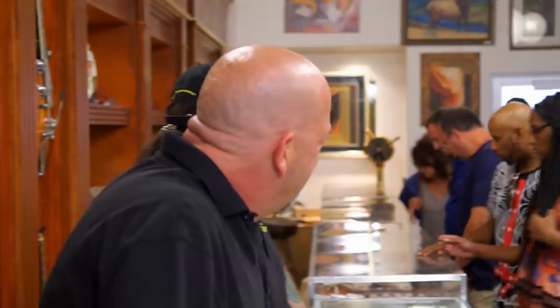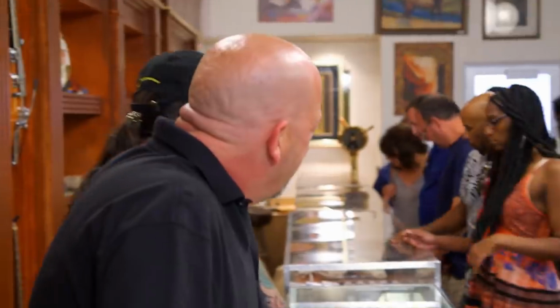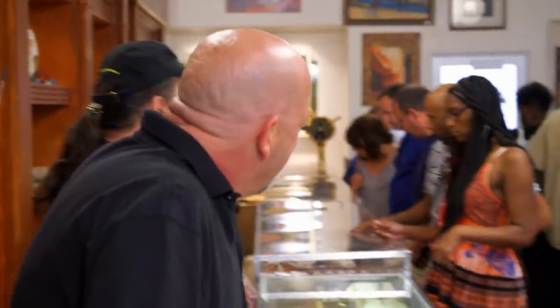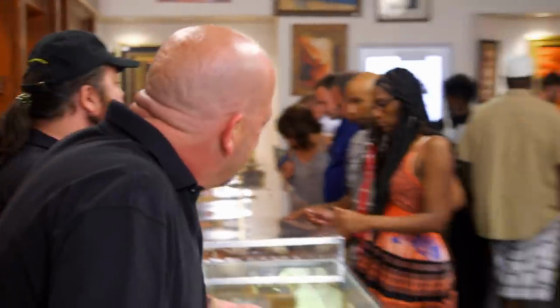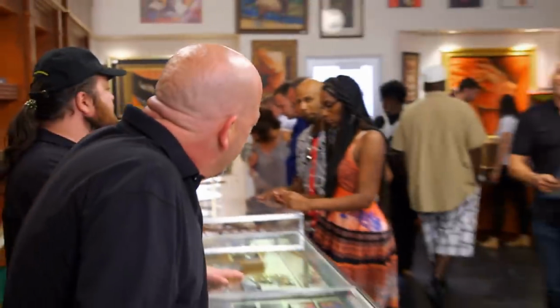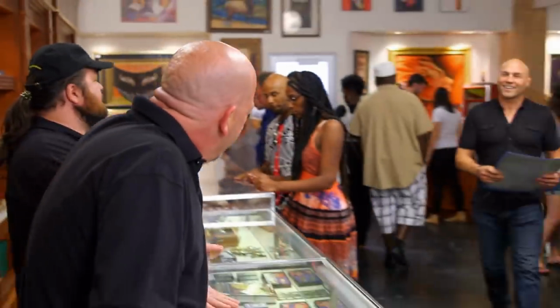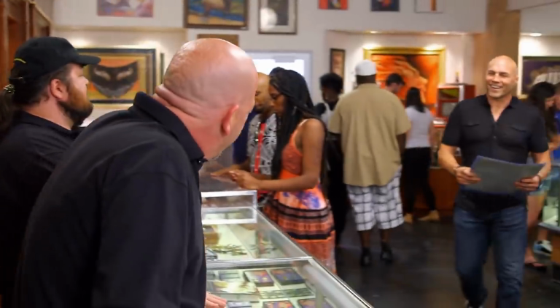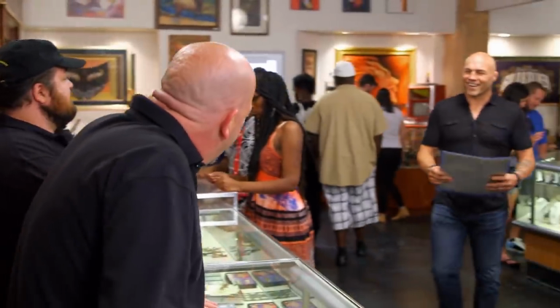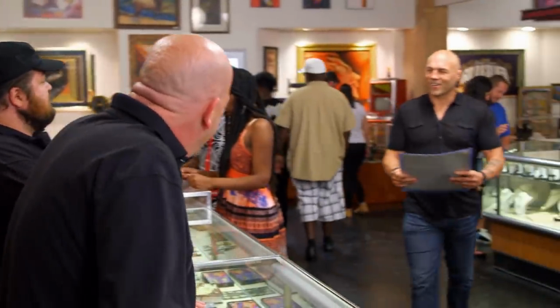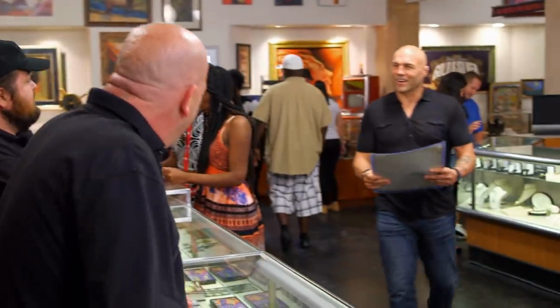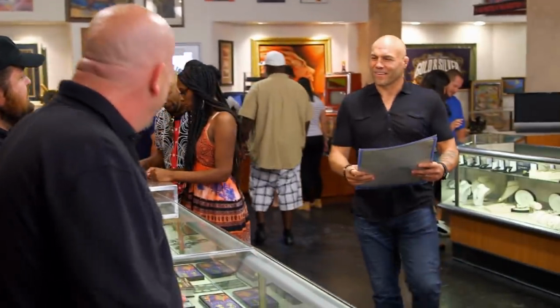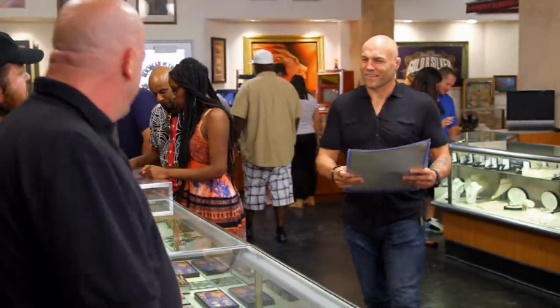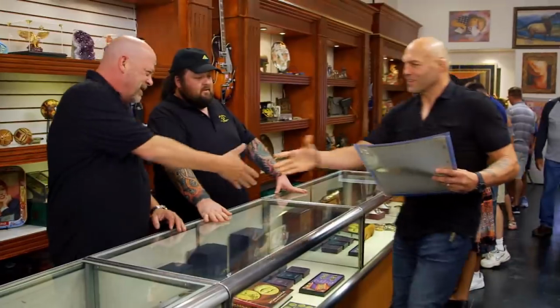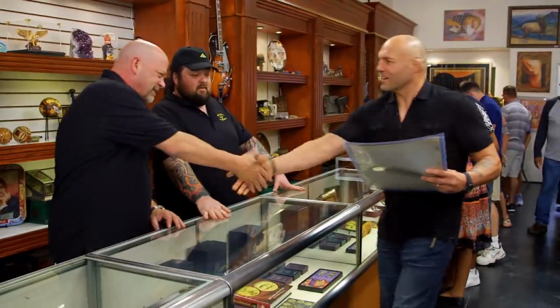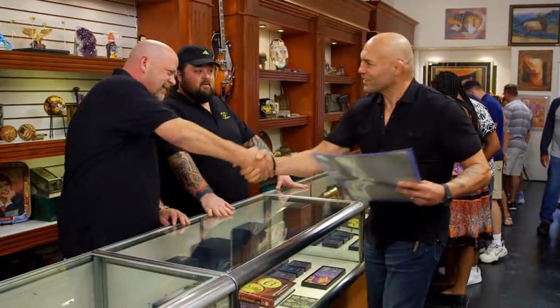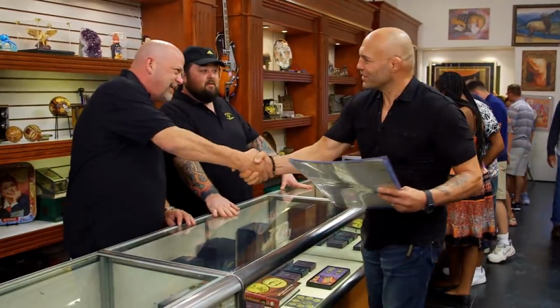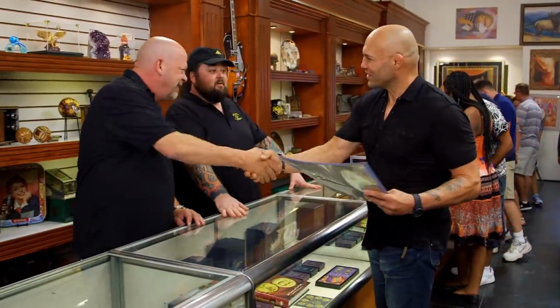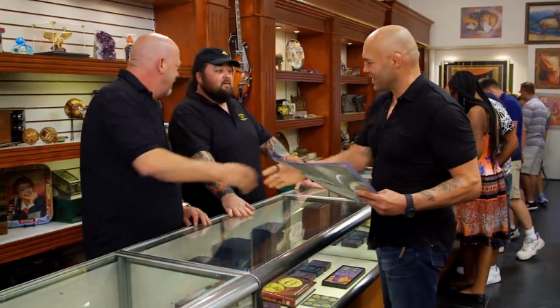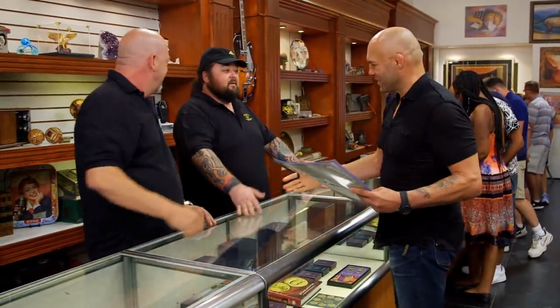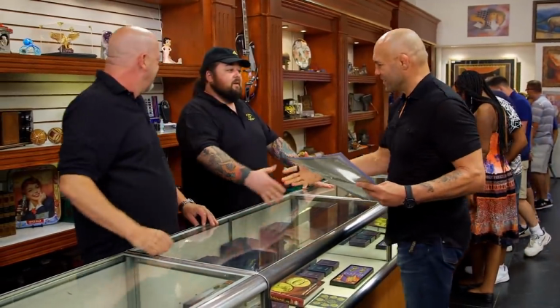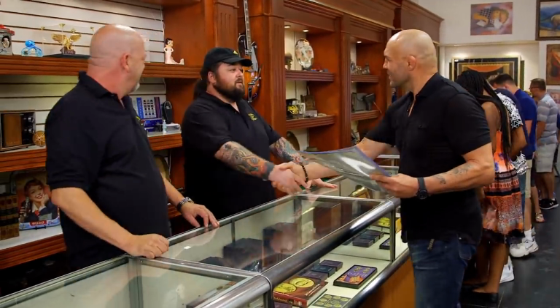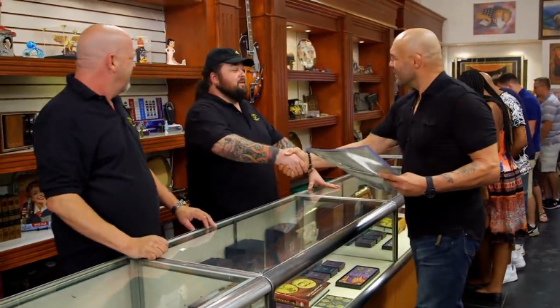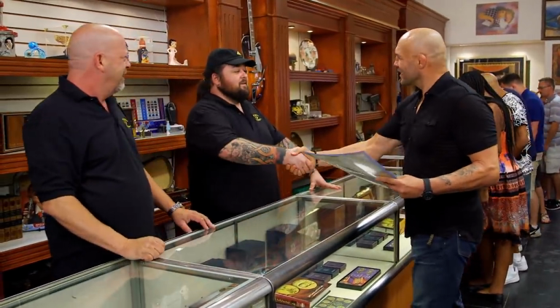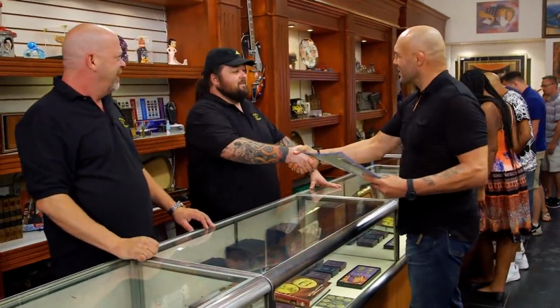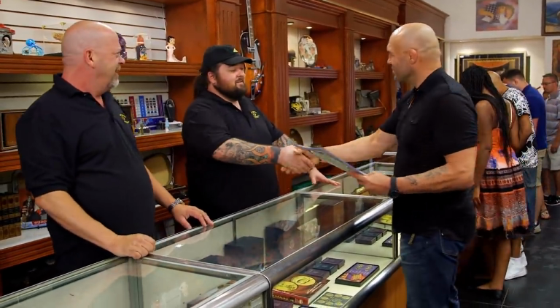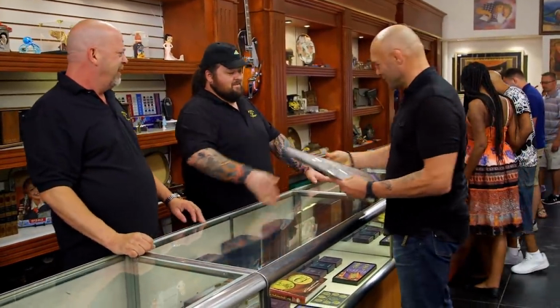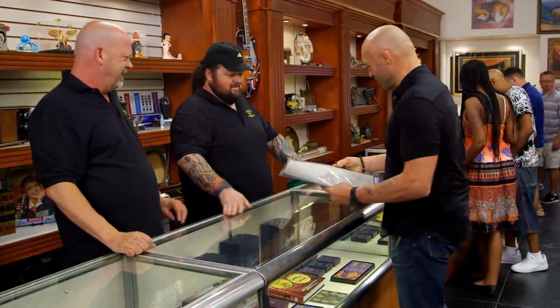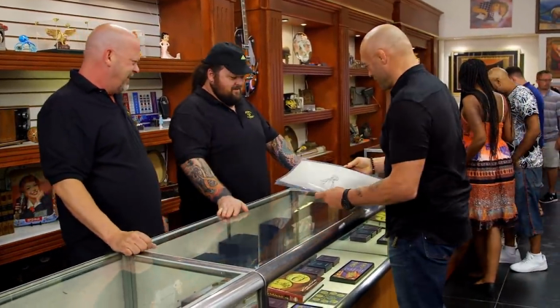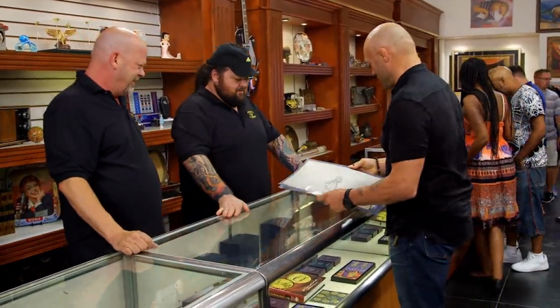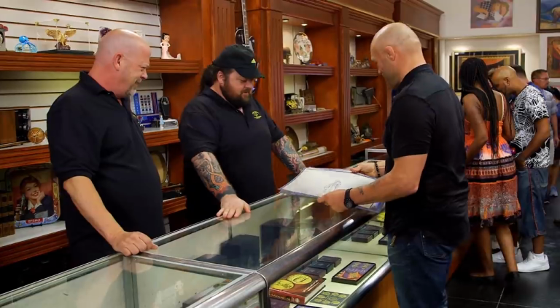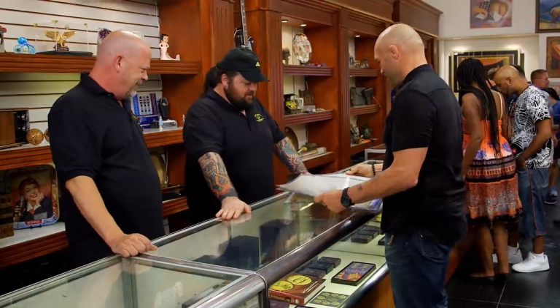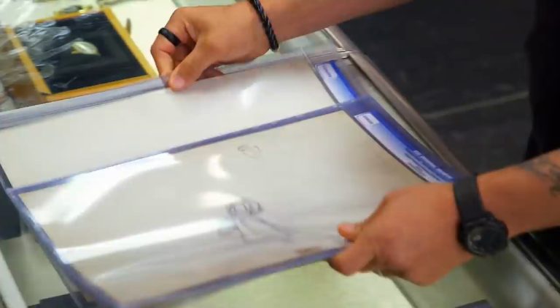Randy, what's going on? Hey, how are you? Good to see you. How you doing? How's it going? Pretty good.